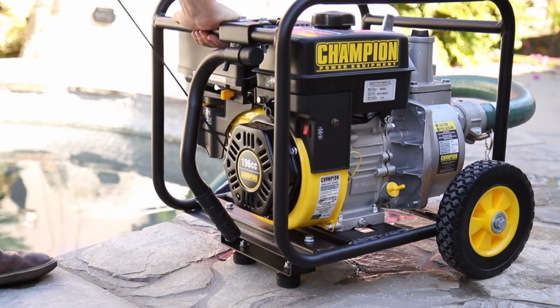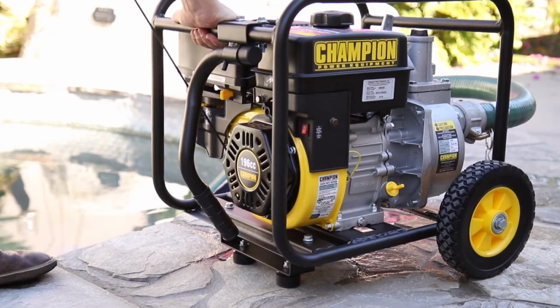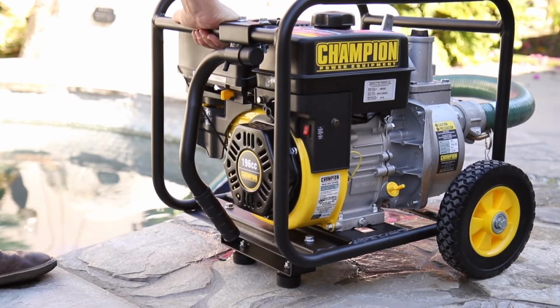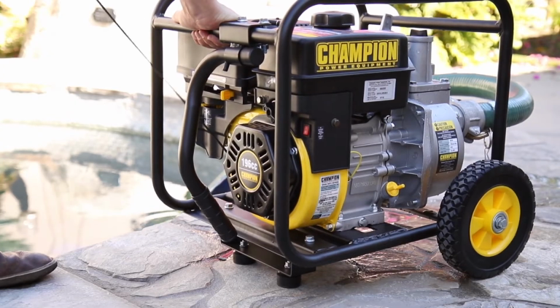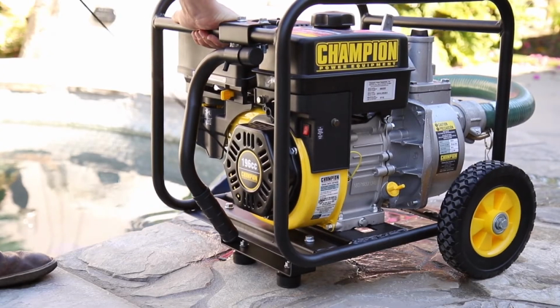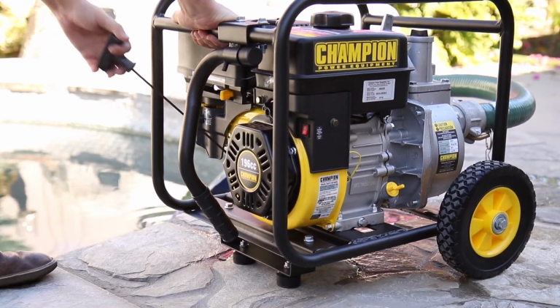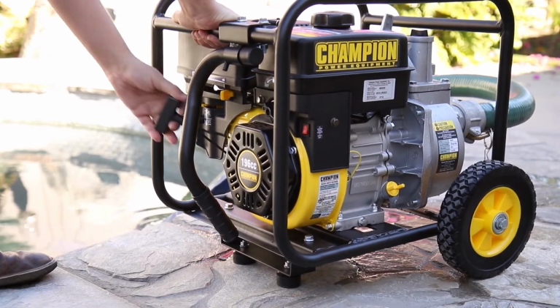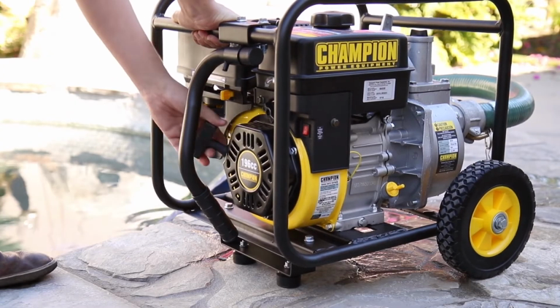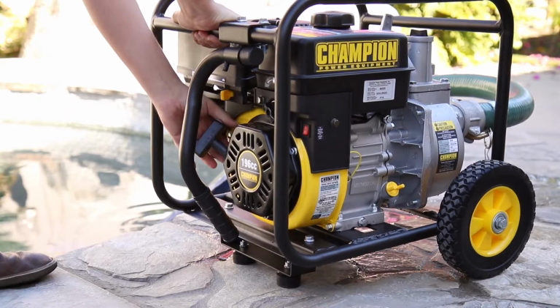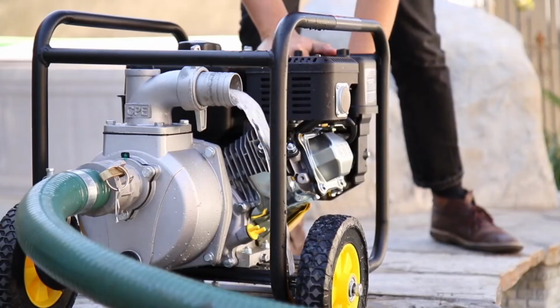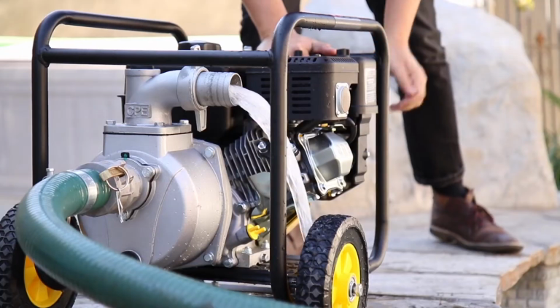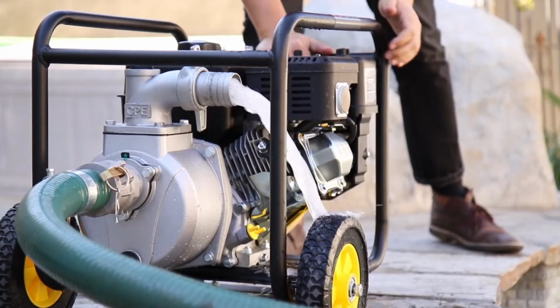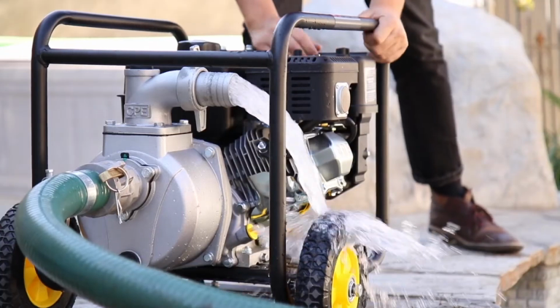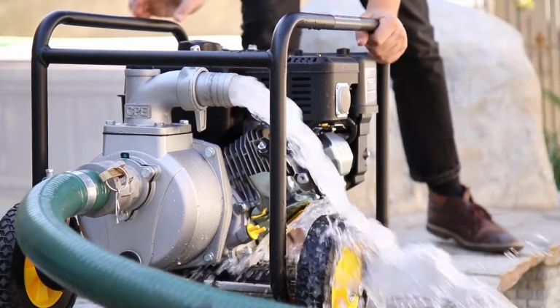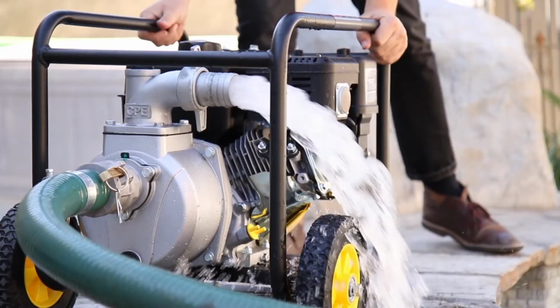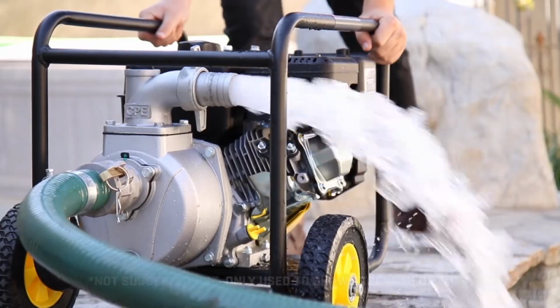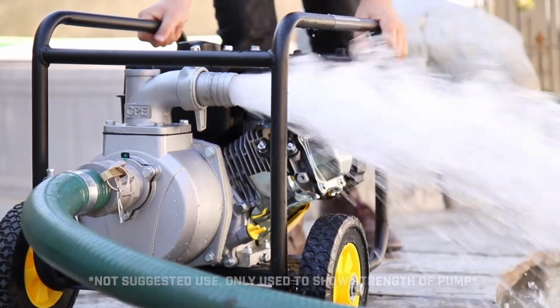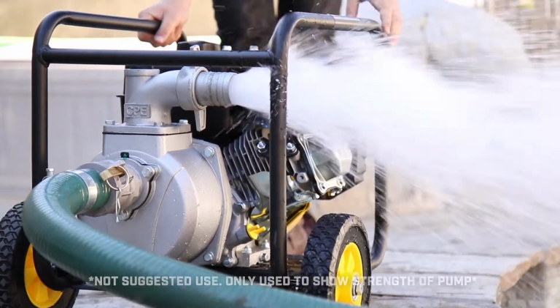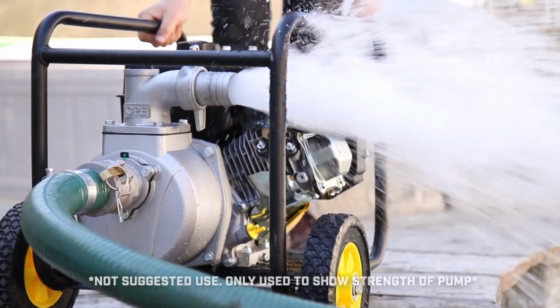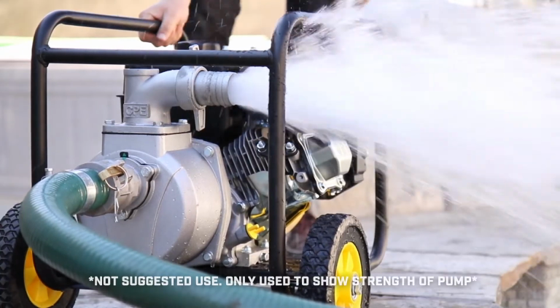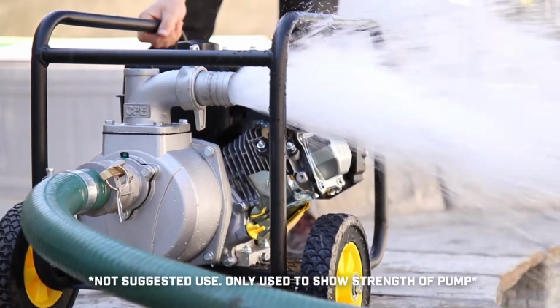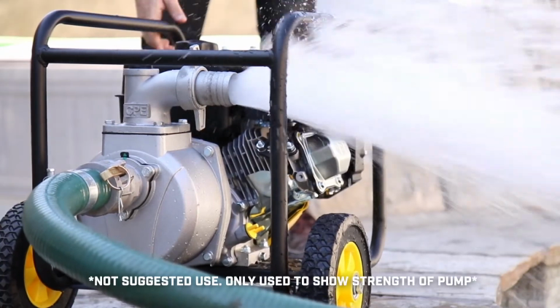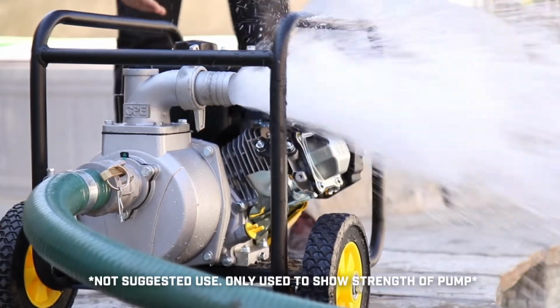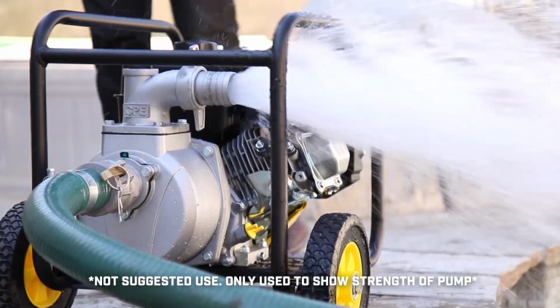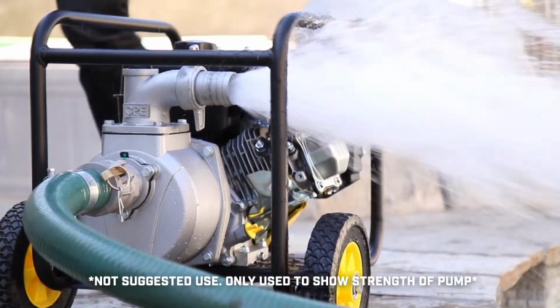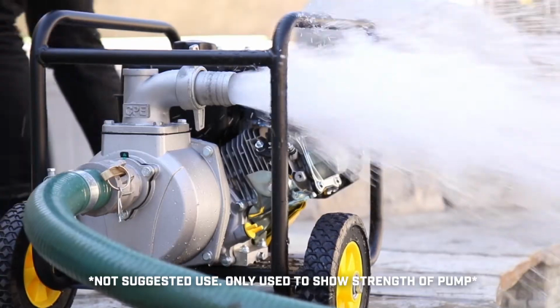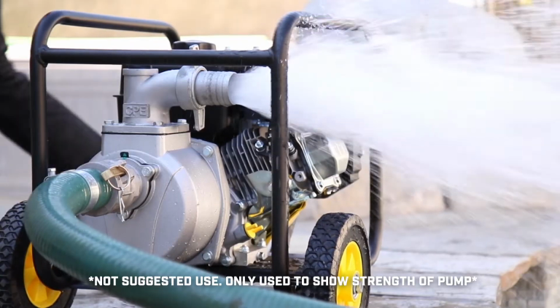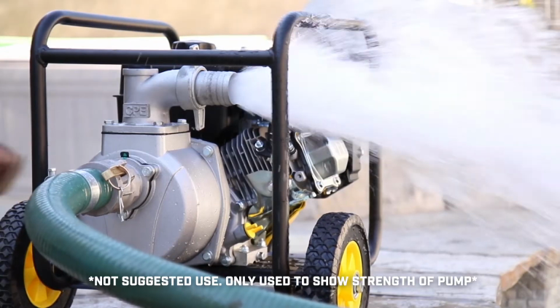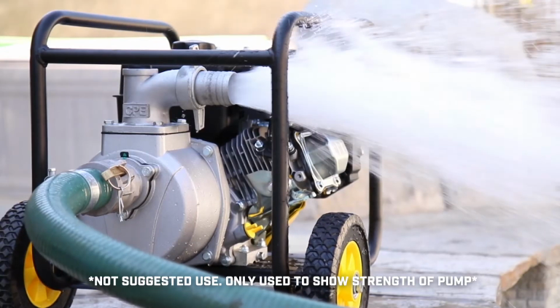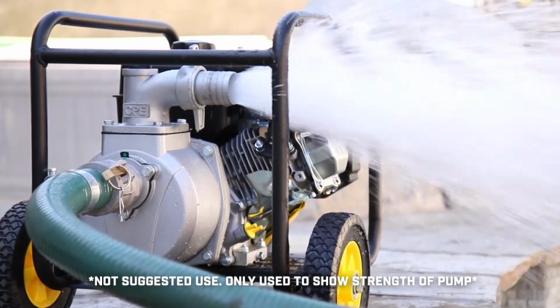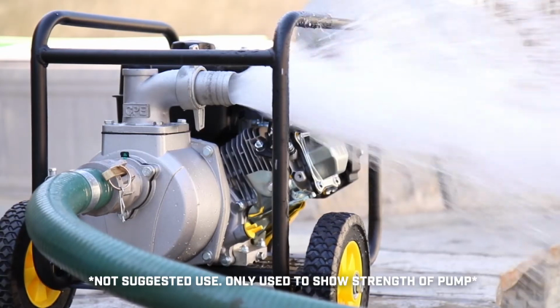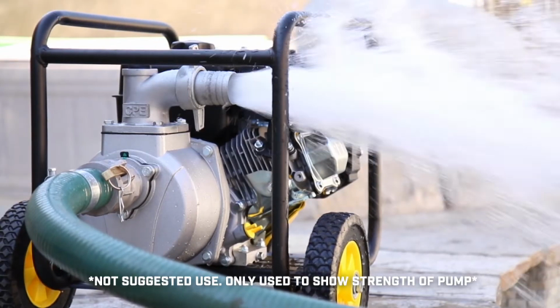As the engine warms up, water will be drawn into the pump and you can begin safely using your pump.